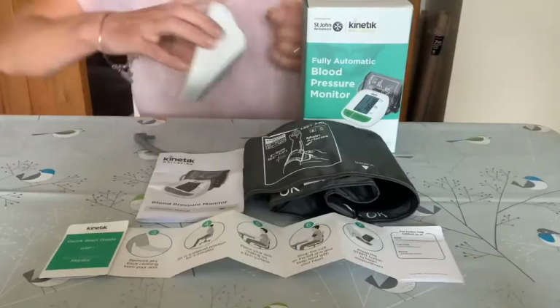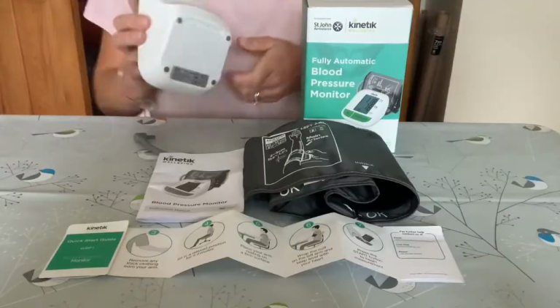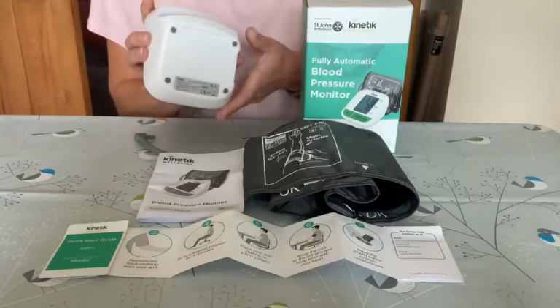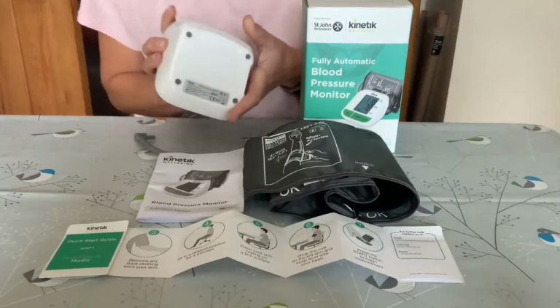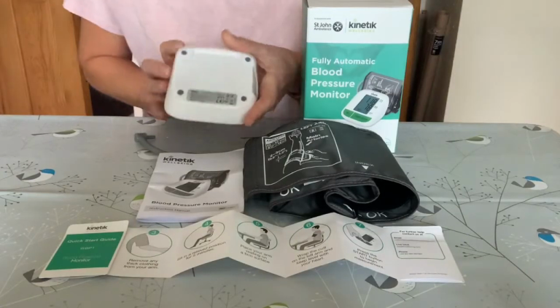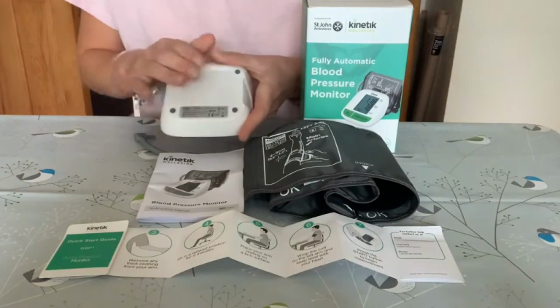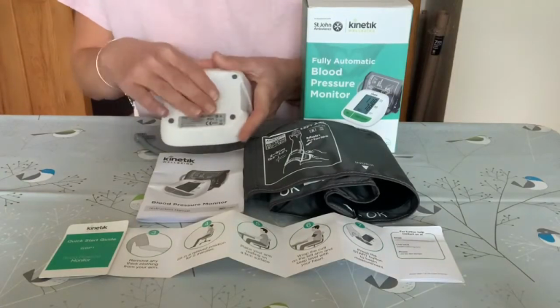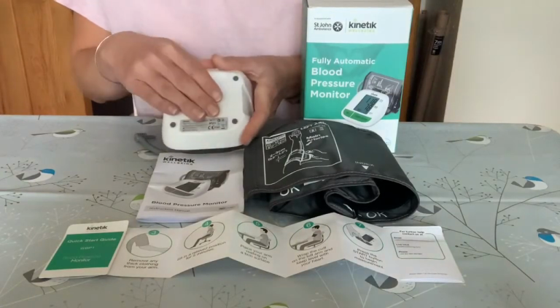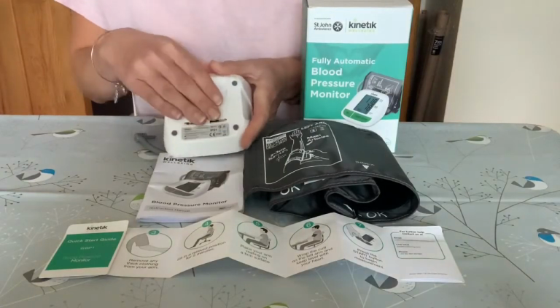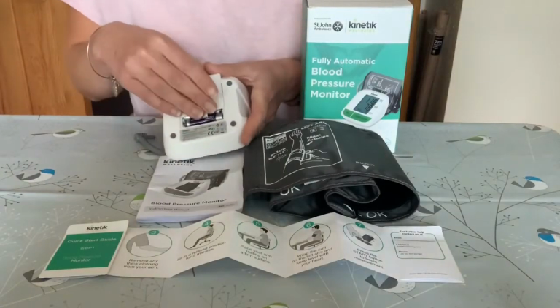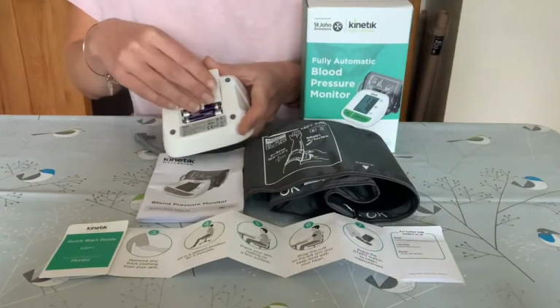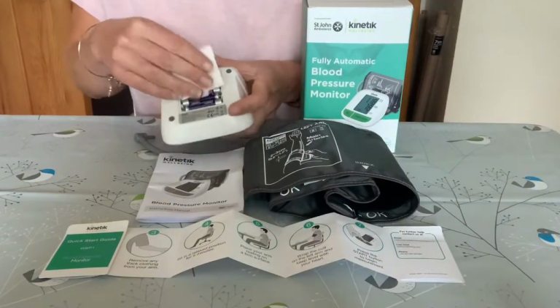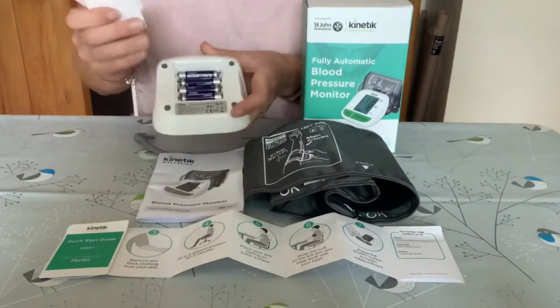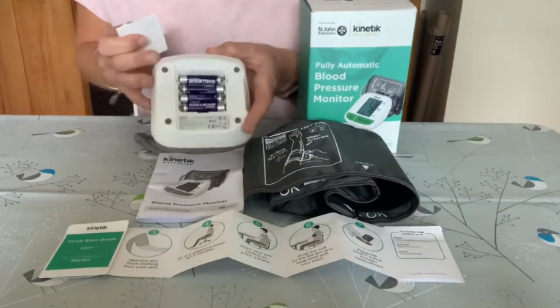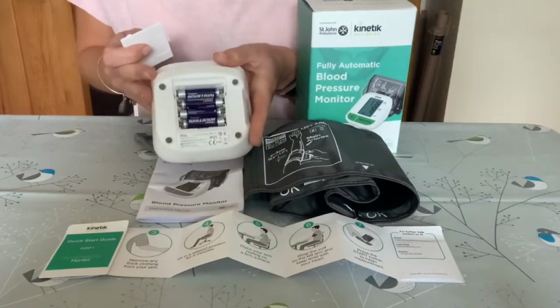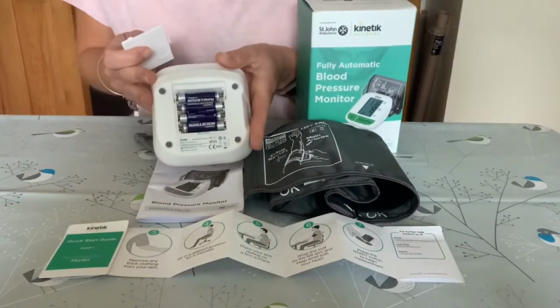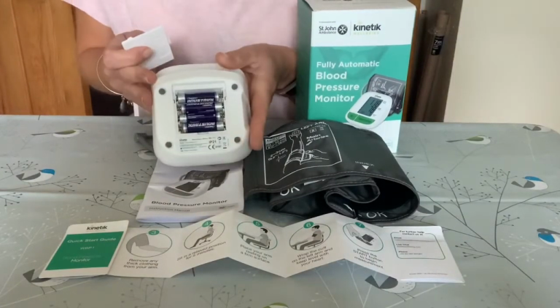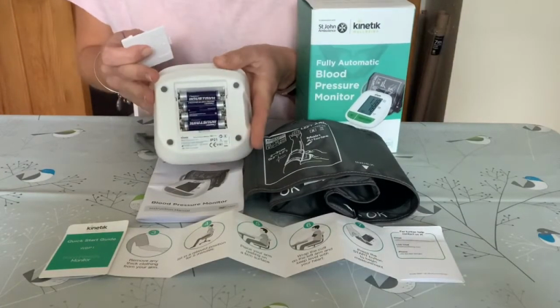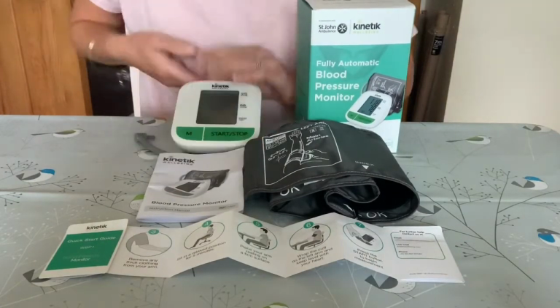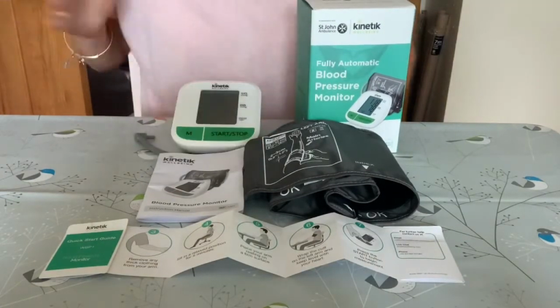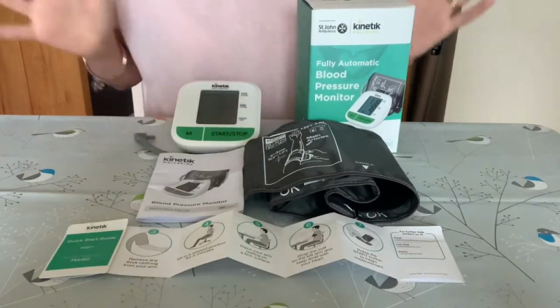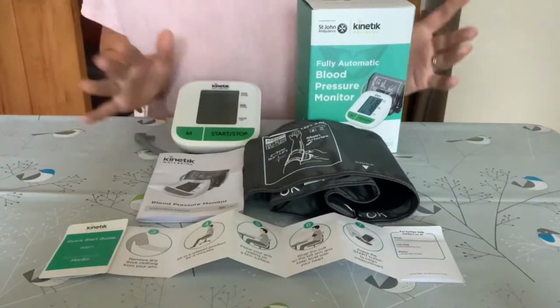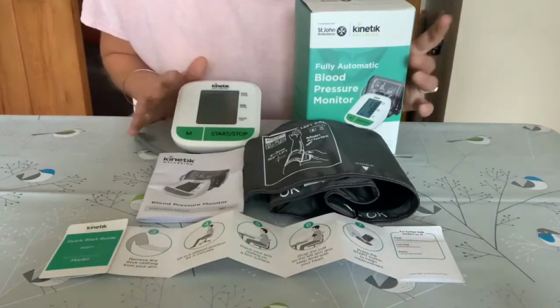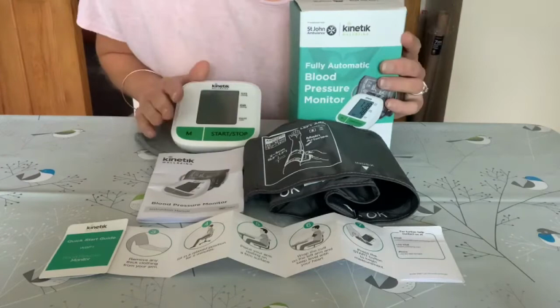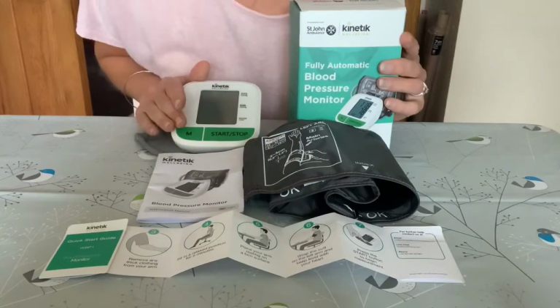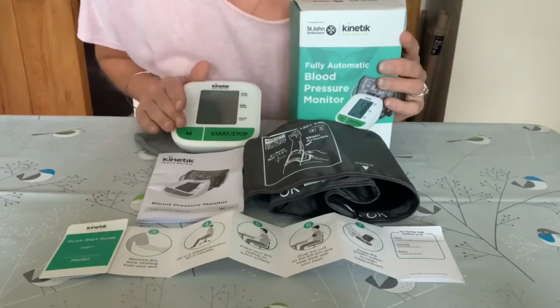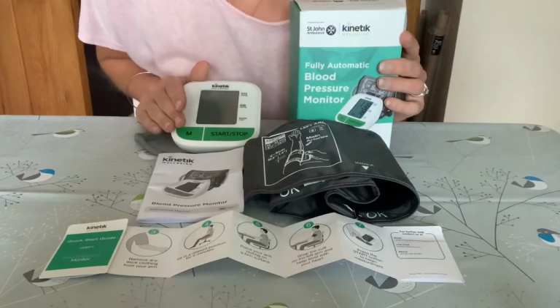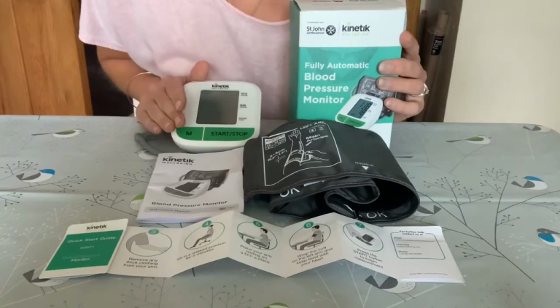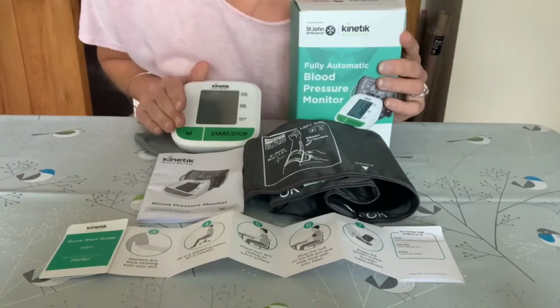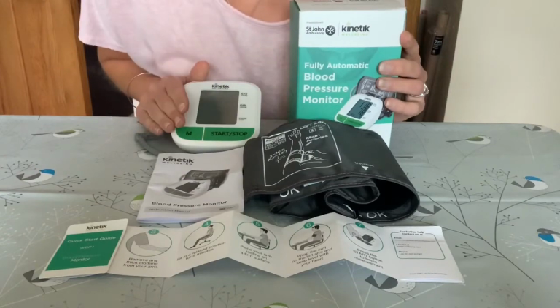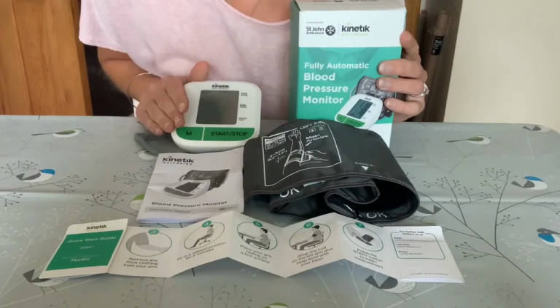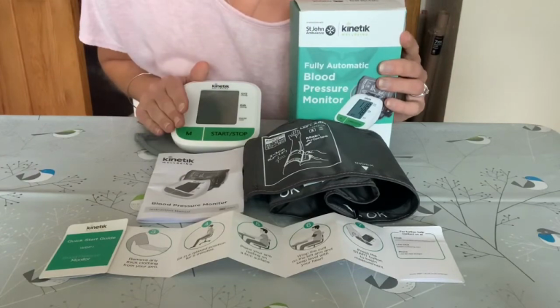The monitor also comes with four AAA batteries, so now we're going to have a look at how to use it.